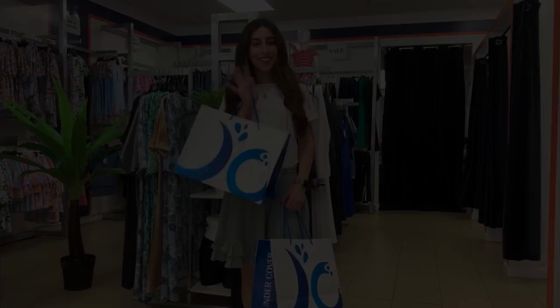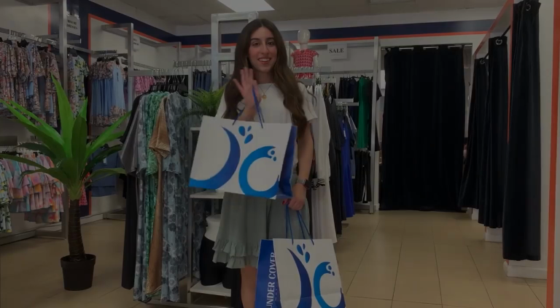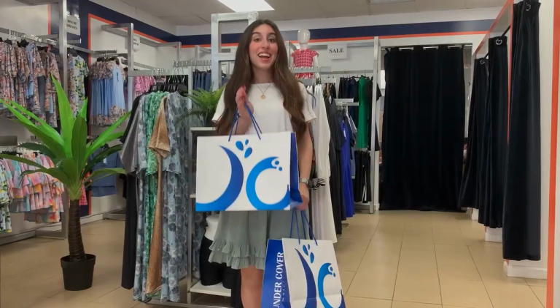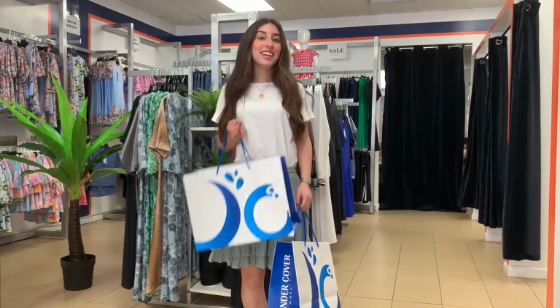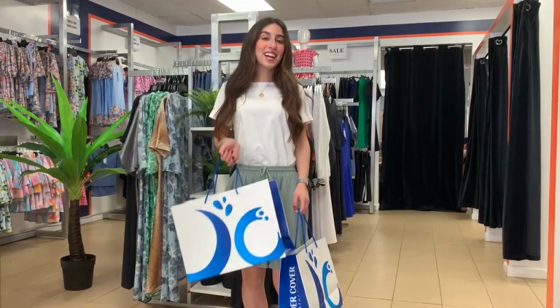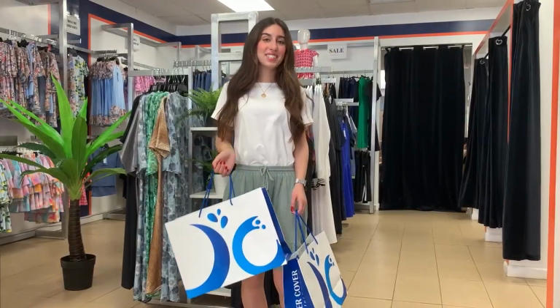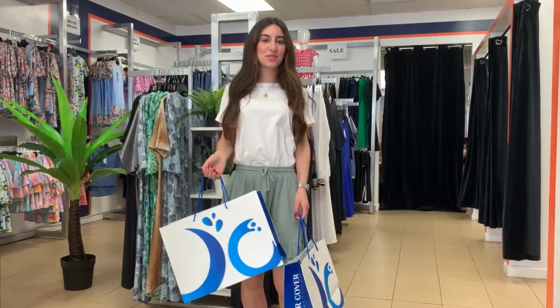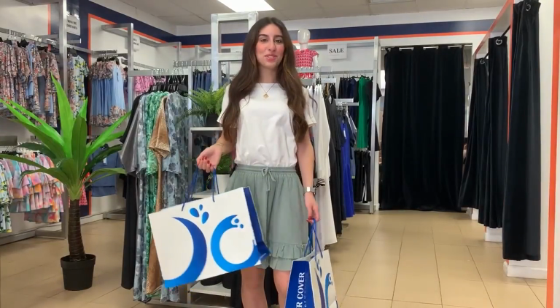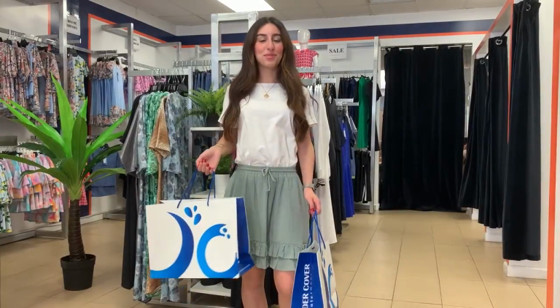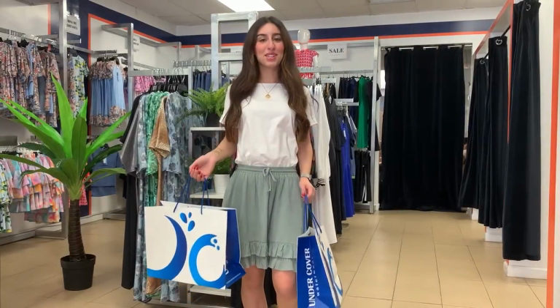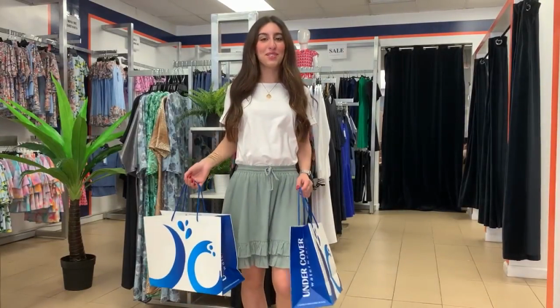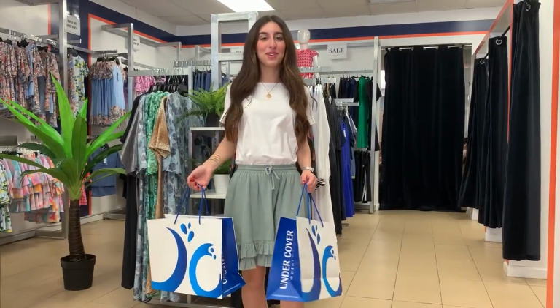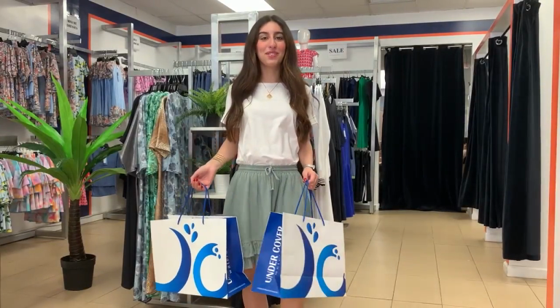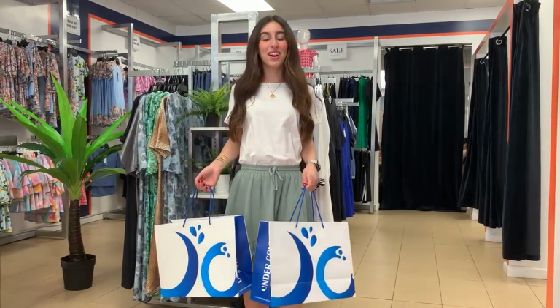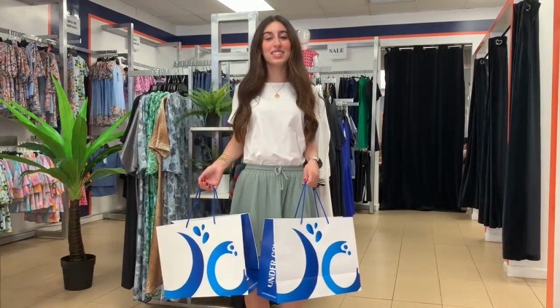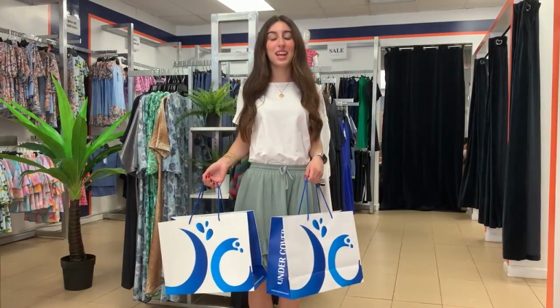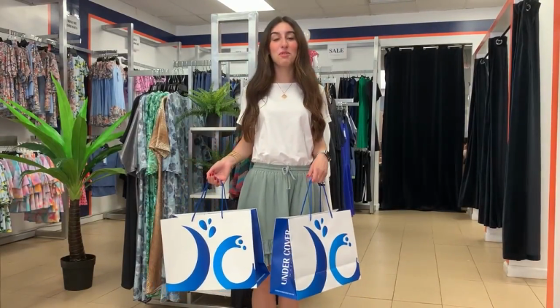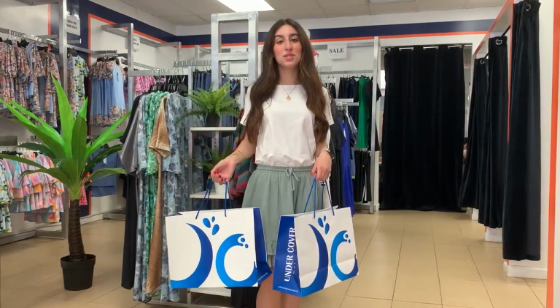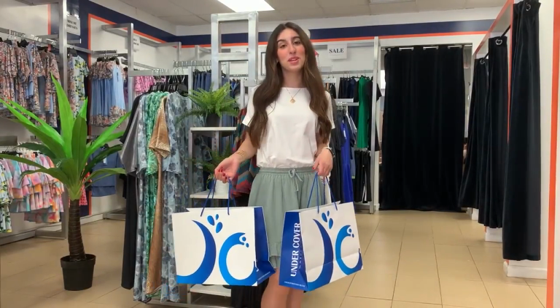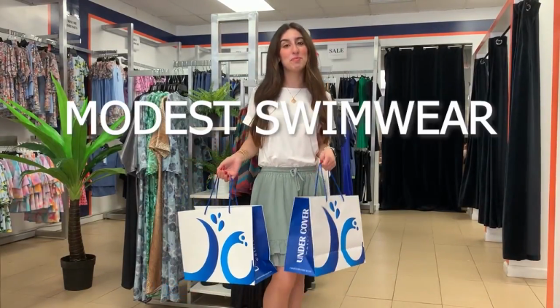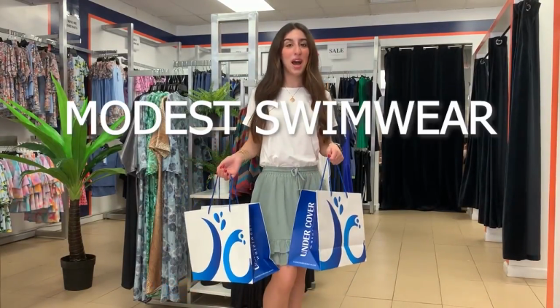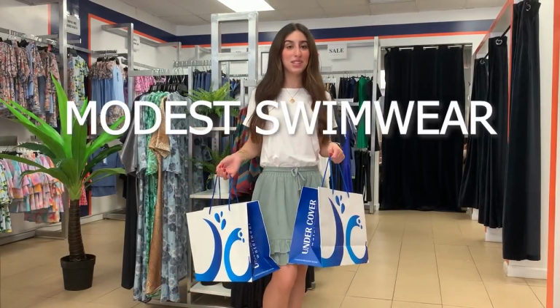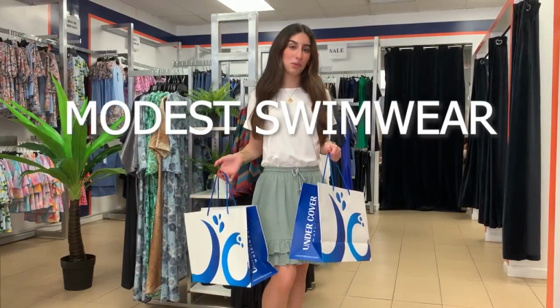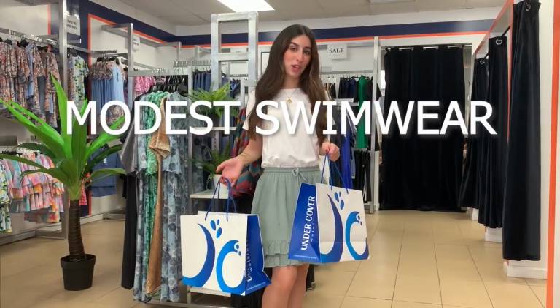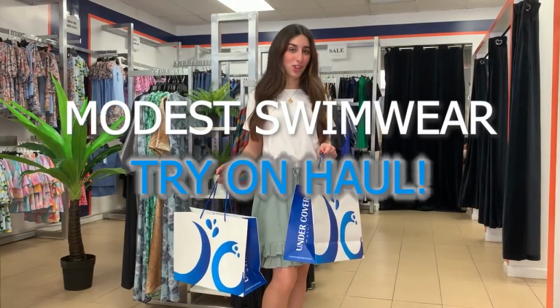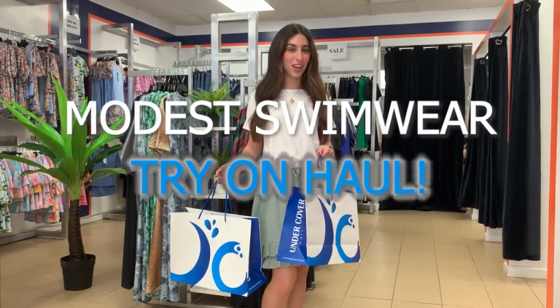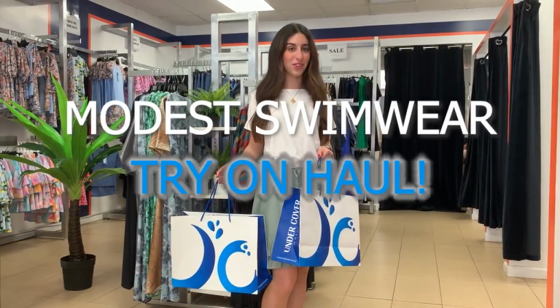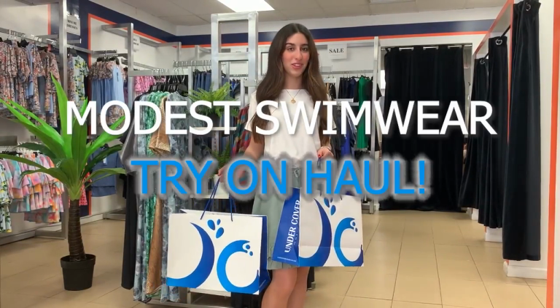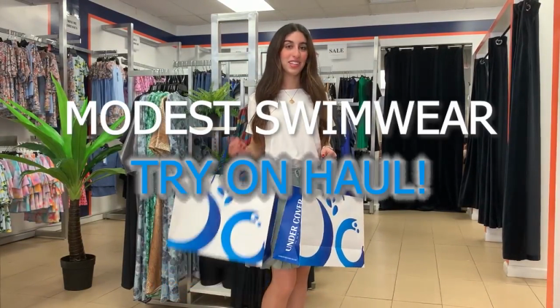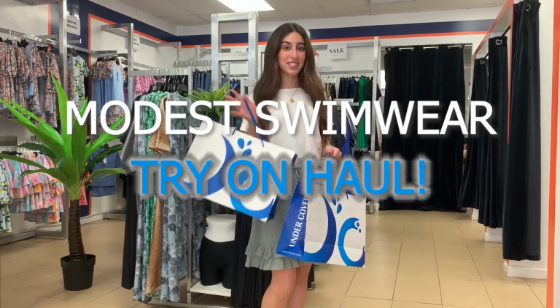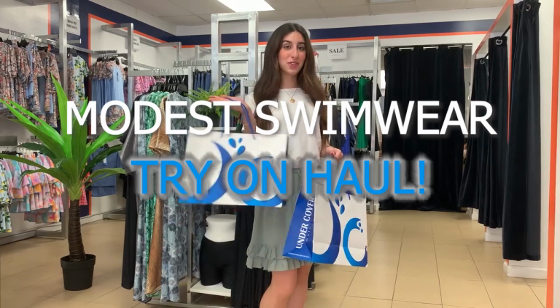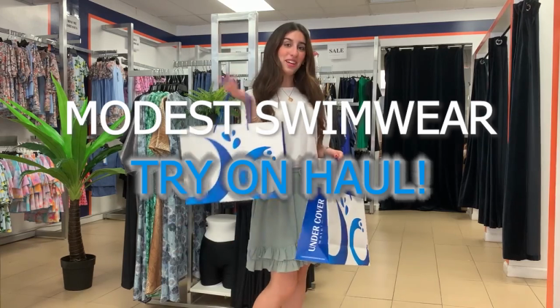Hey guys, it's Rosie from Undercover Waterwear and today we are doing a modest swimwear try-on haul. Let's do it!